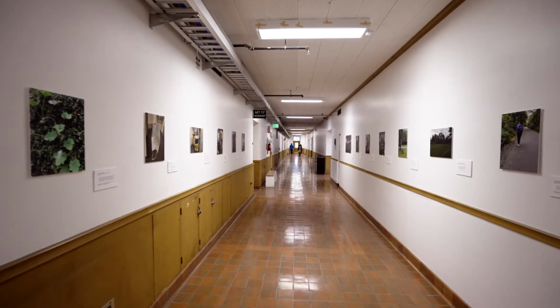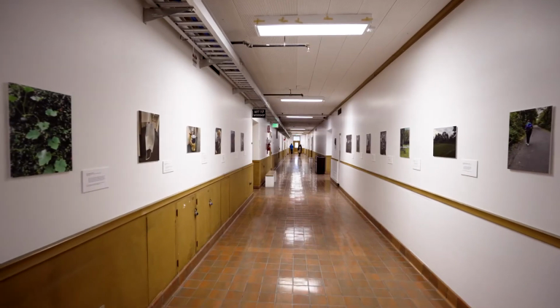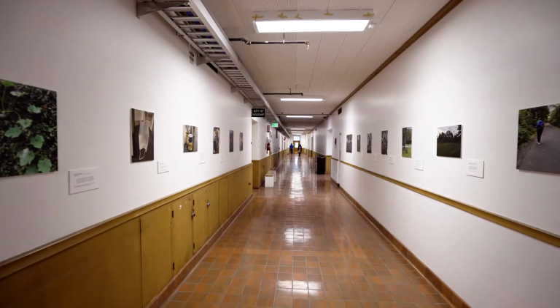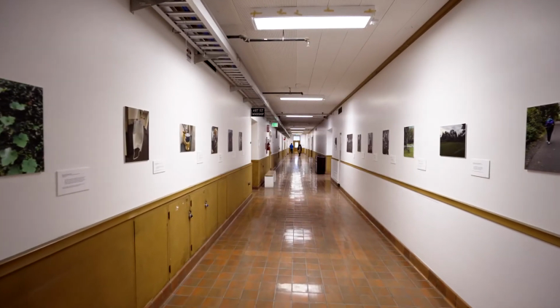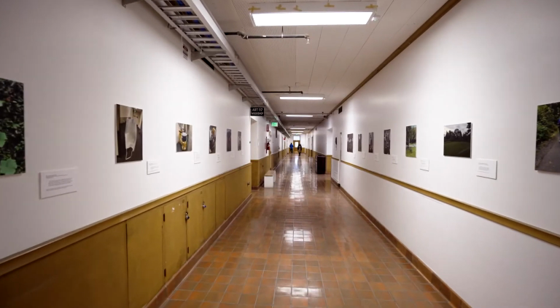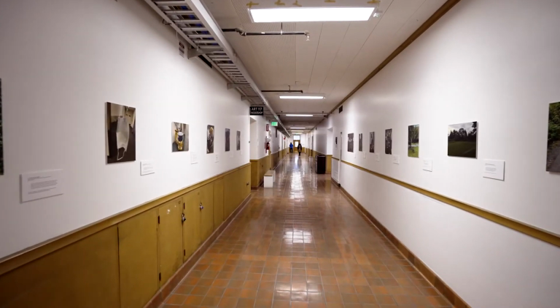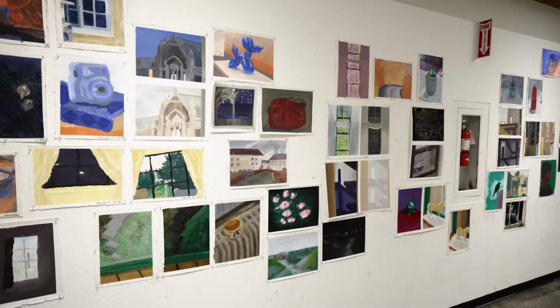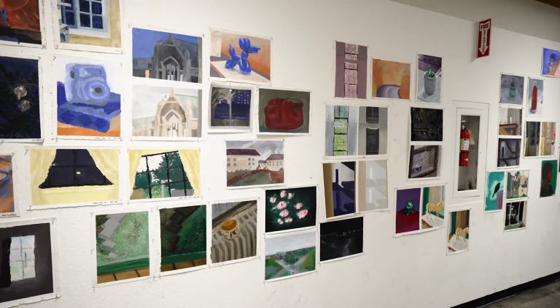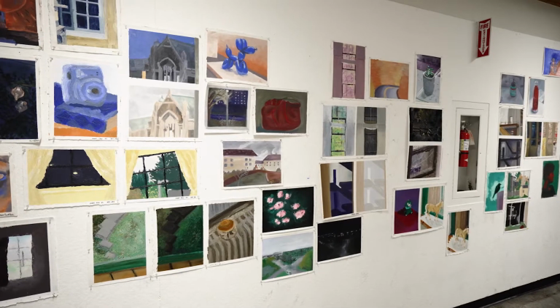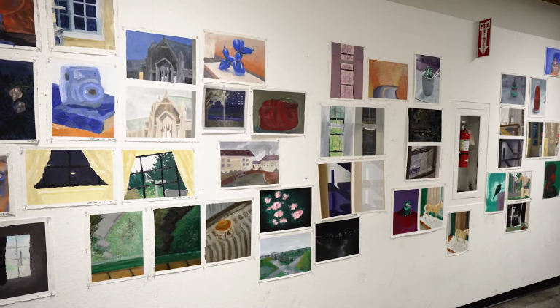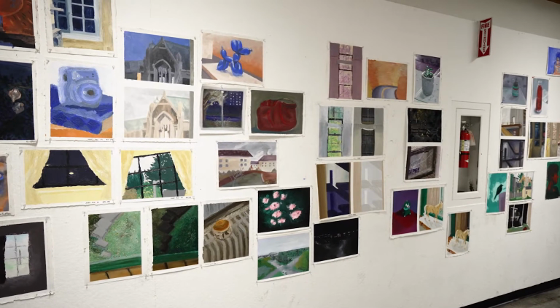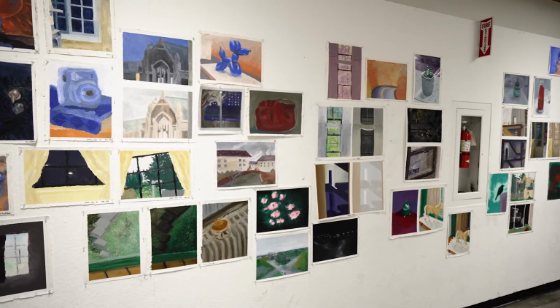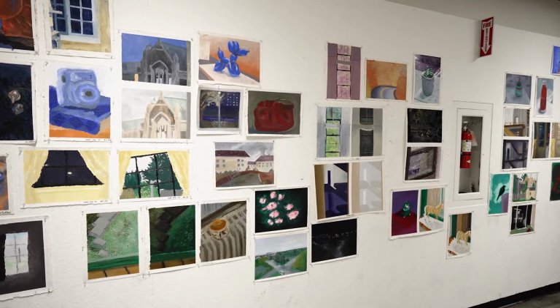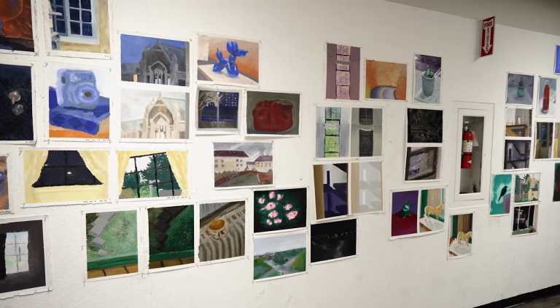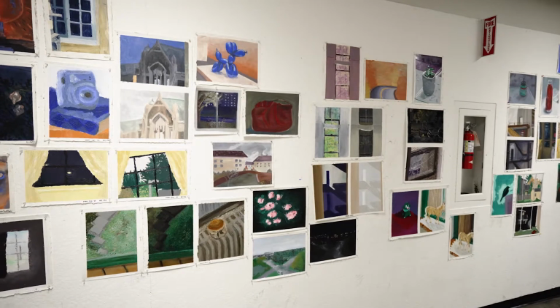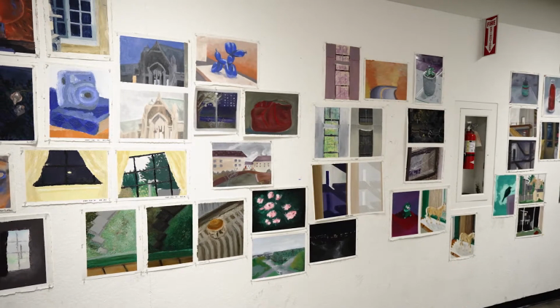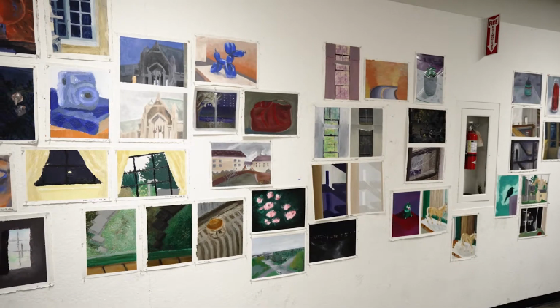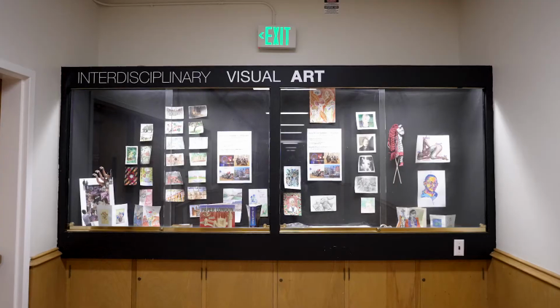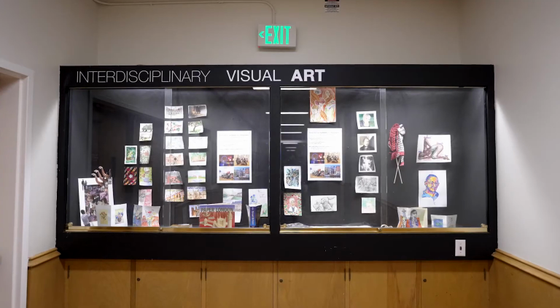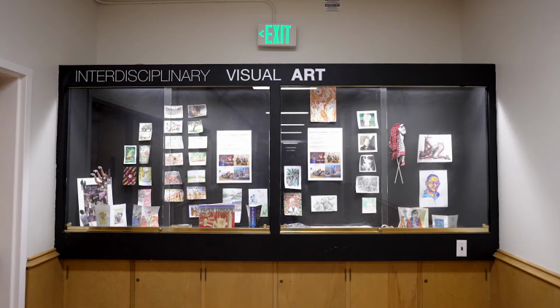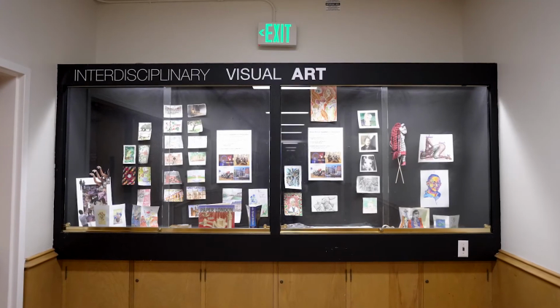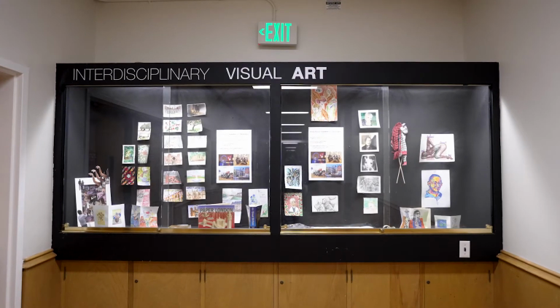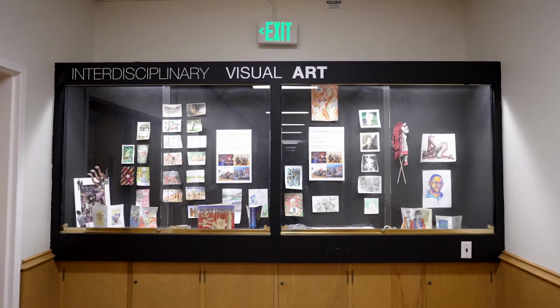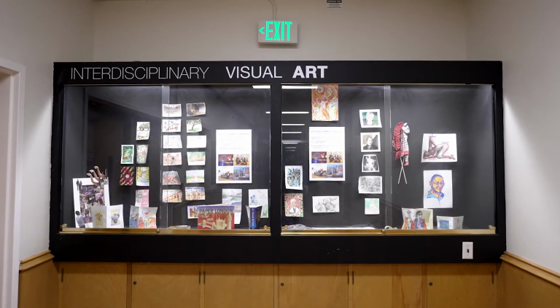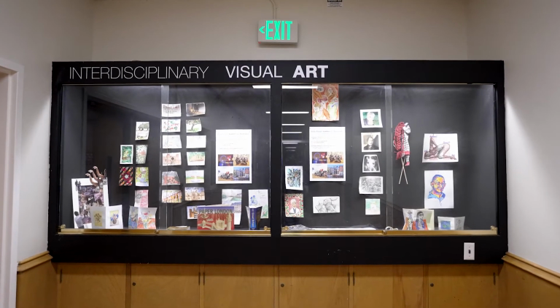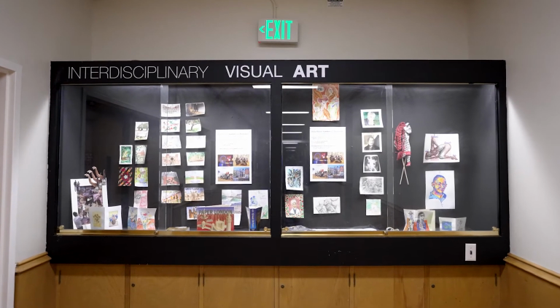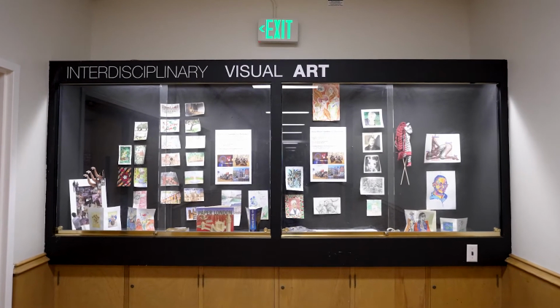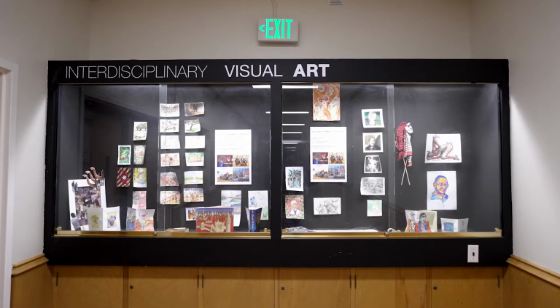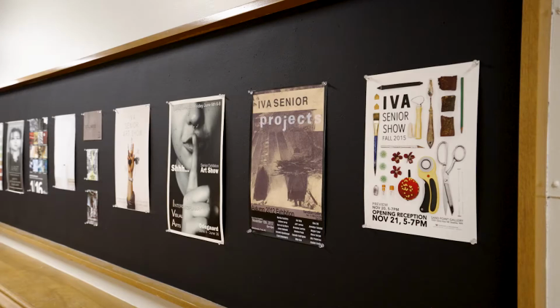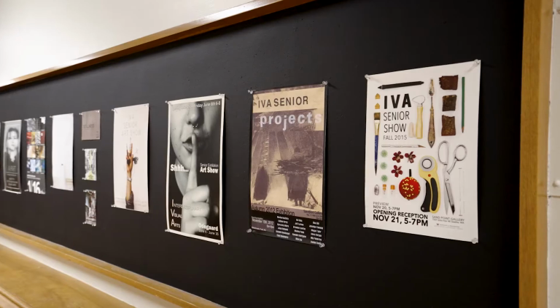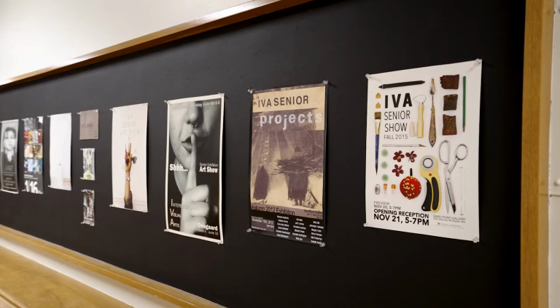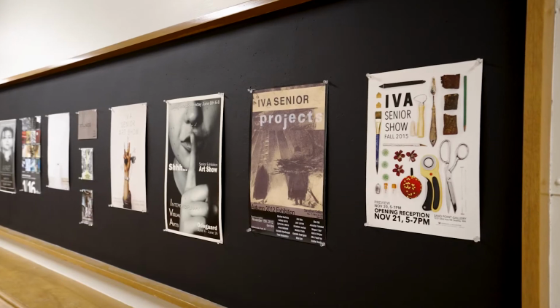The hallways of the Art Building are a great place to see examples of student work. The second floor showcases some of the IVA courses happening this quarter.